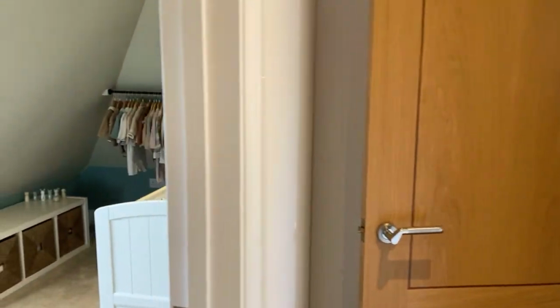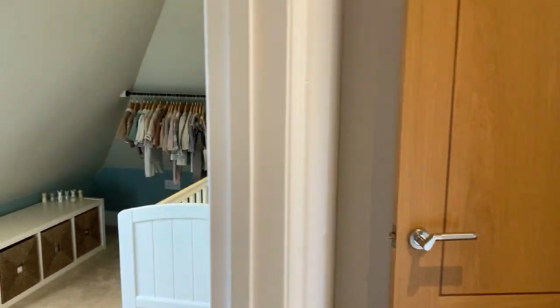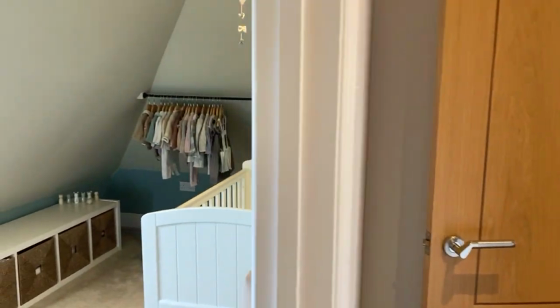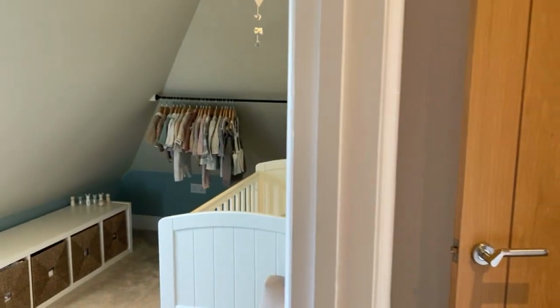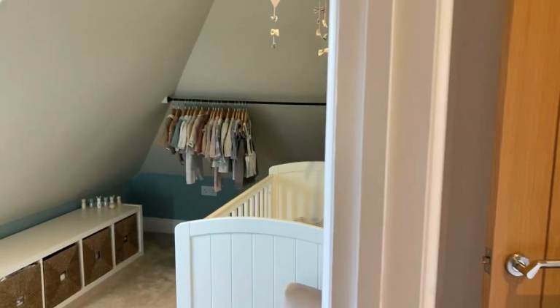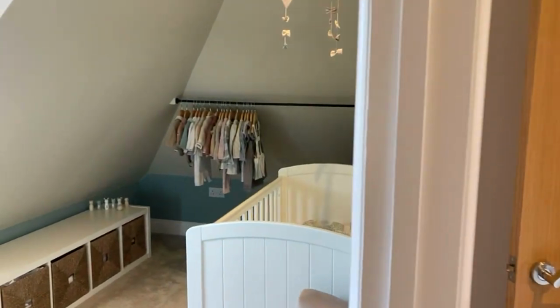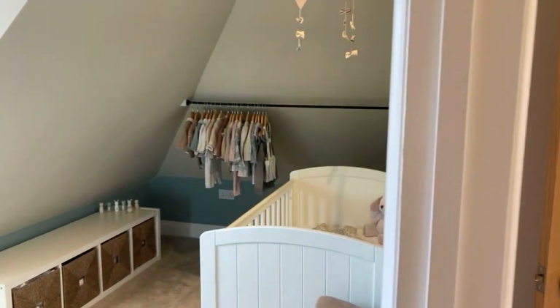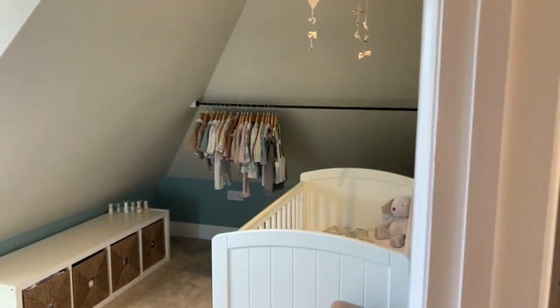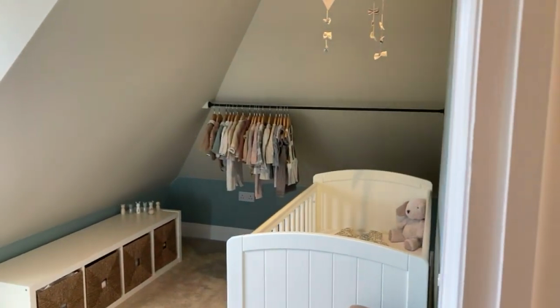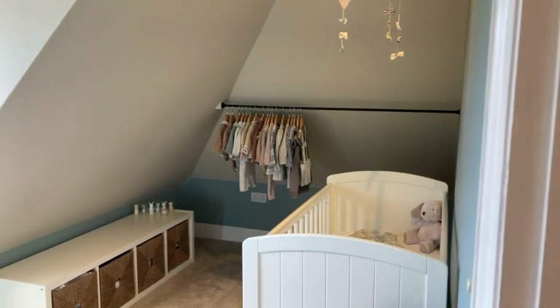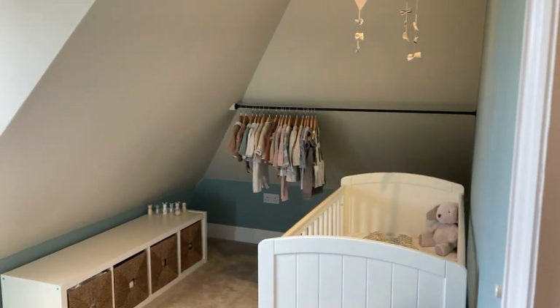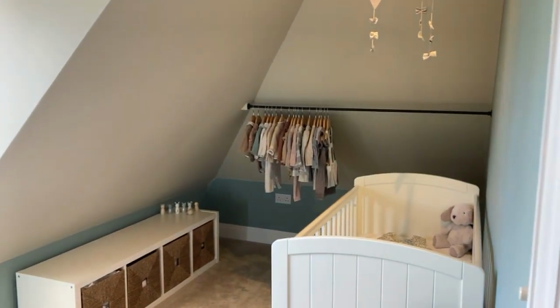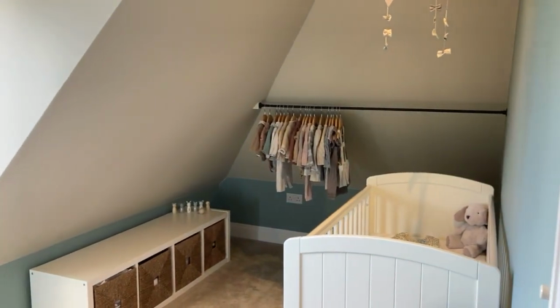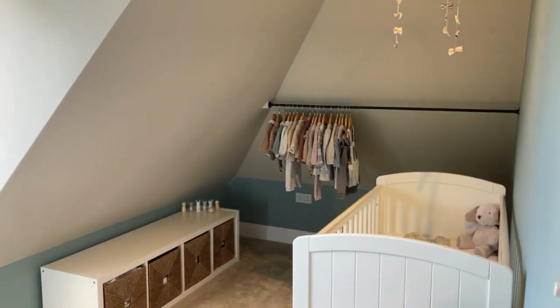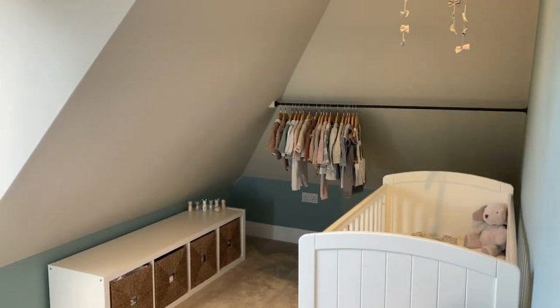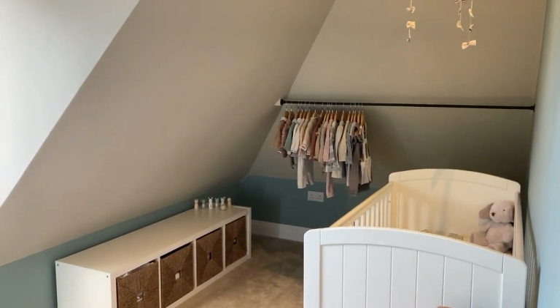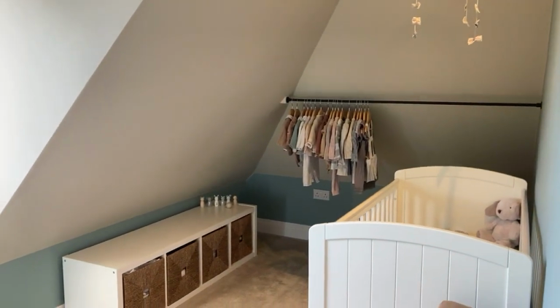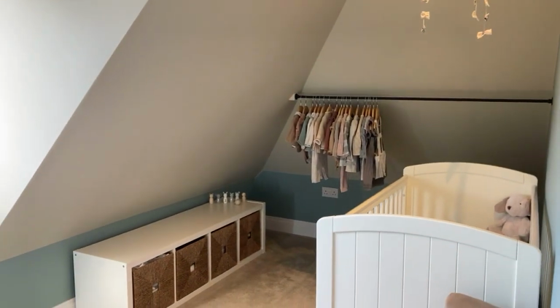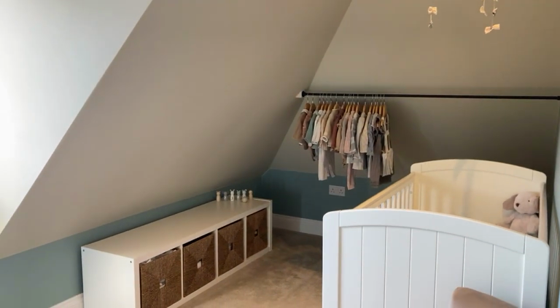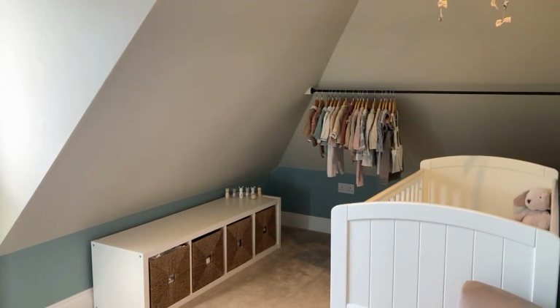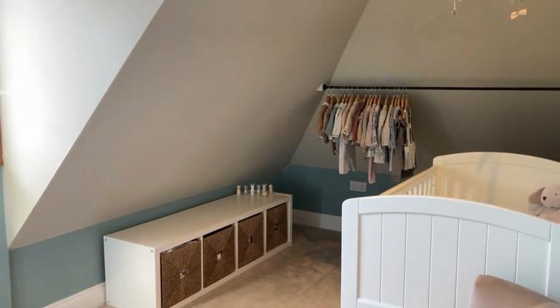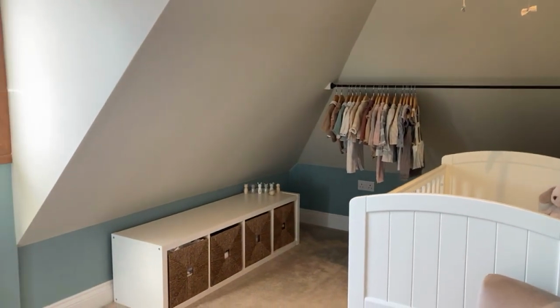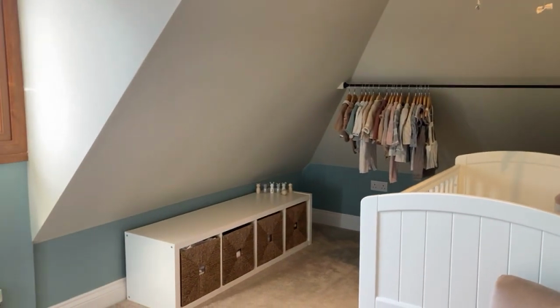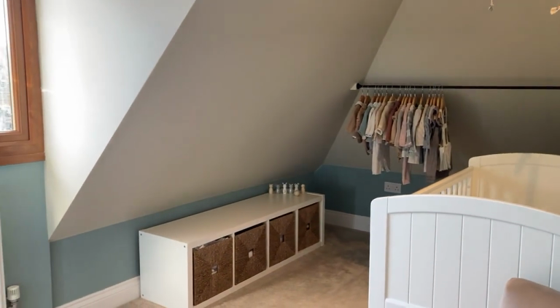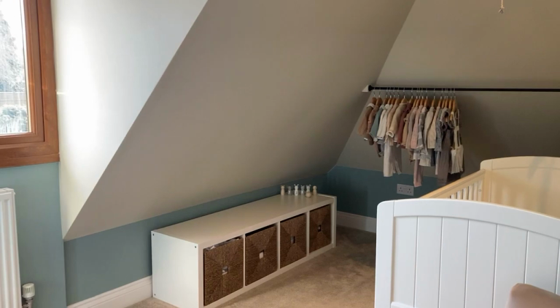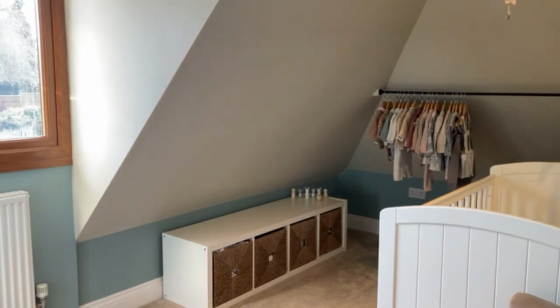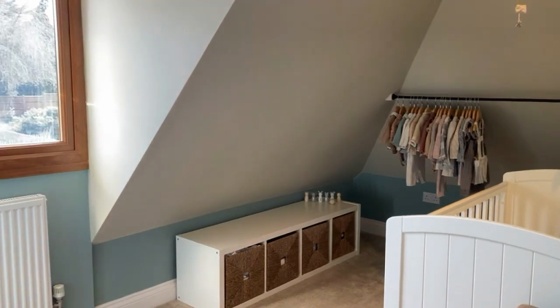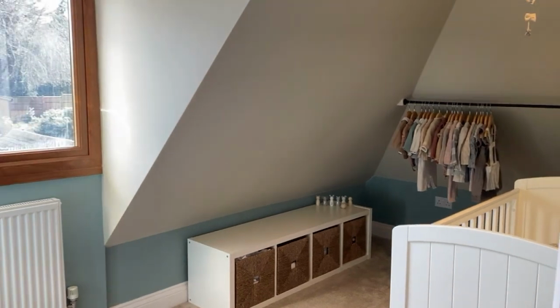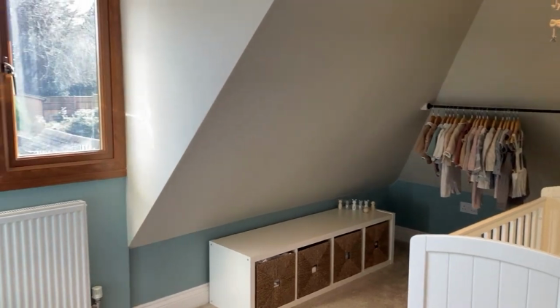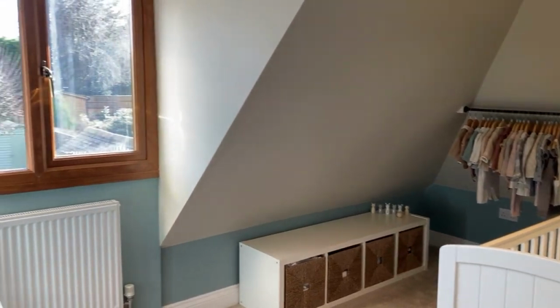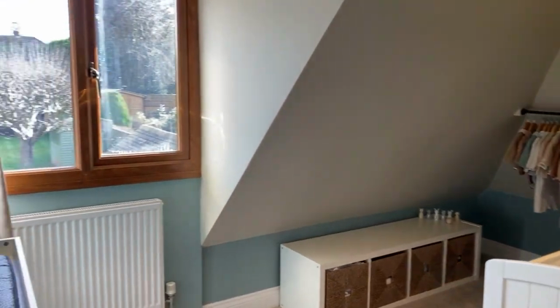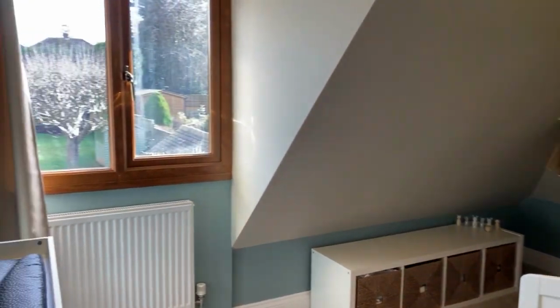Through to the smallest bedroom, currently being used as a nursery, but it's a single room — still a really good size single.